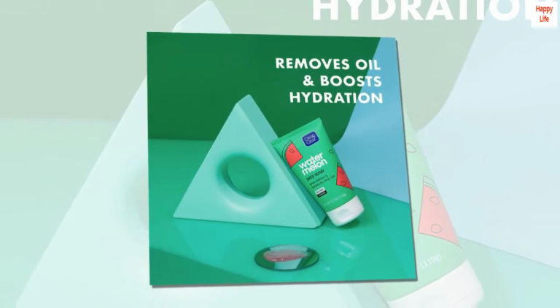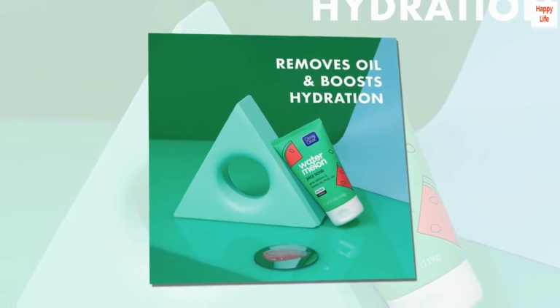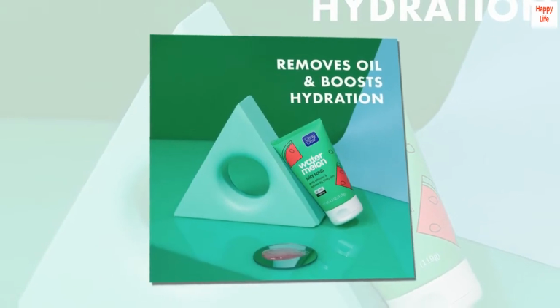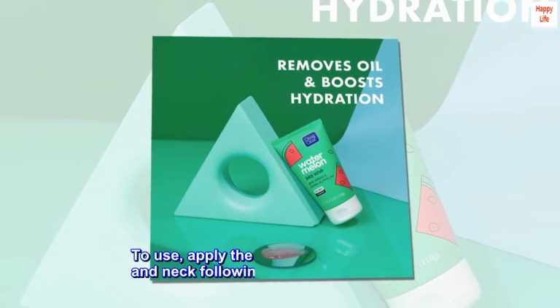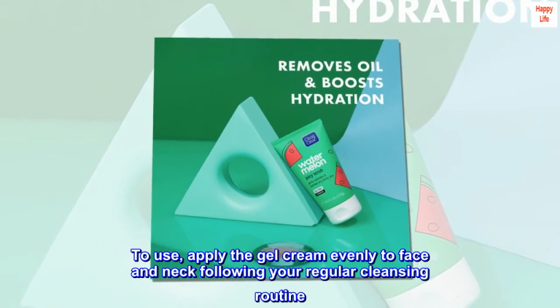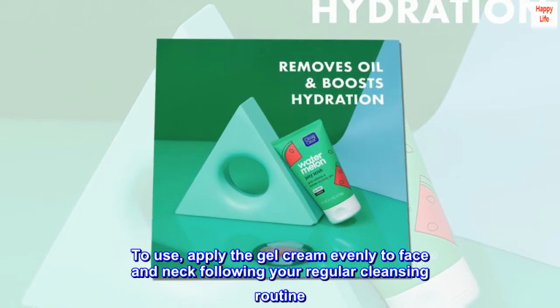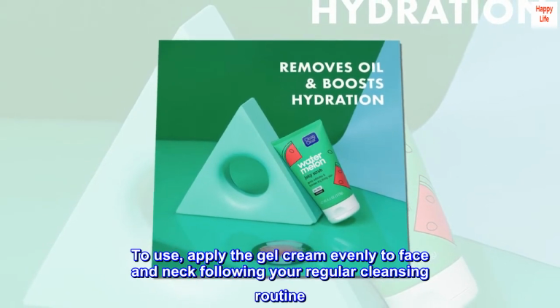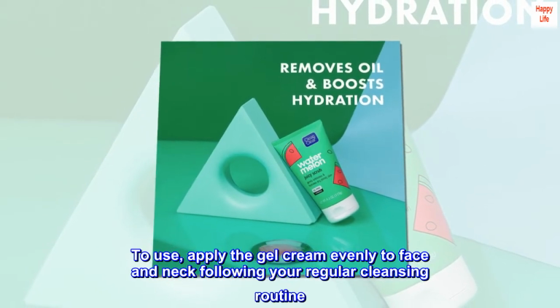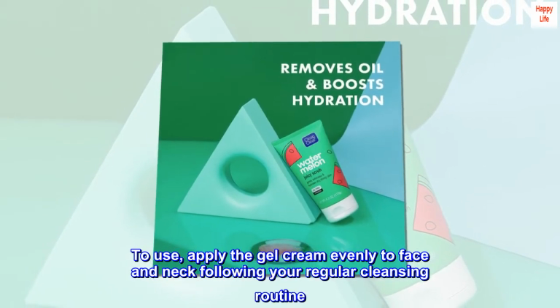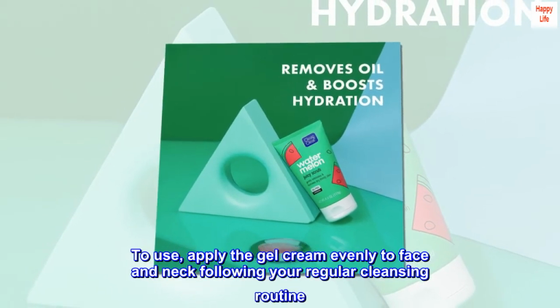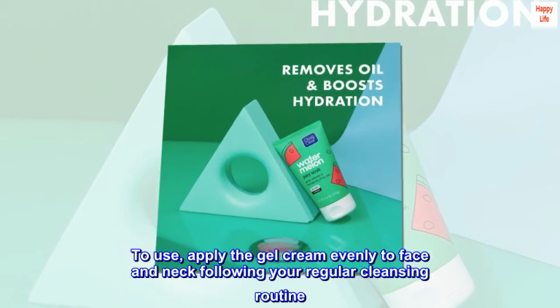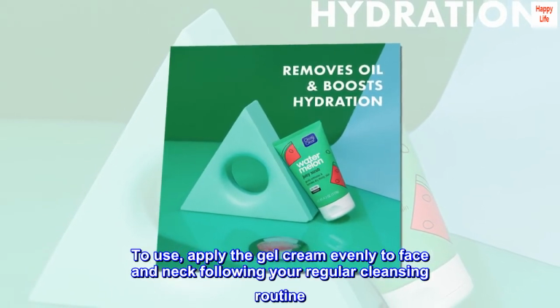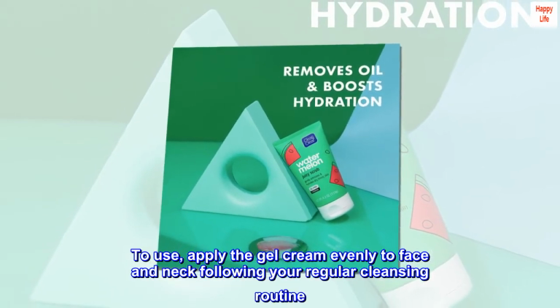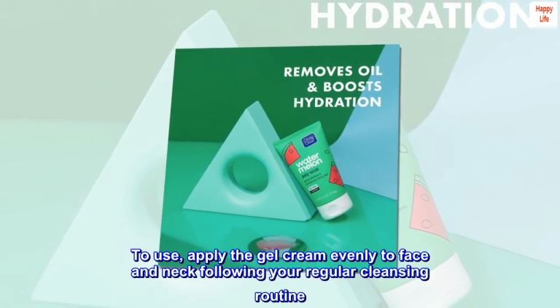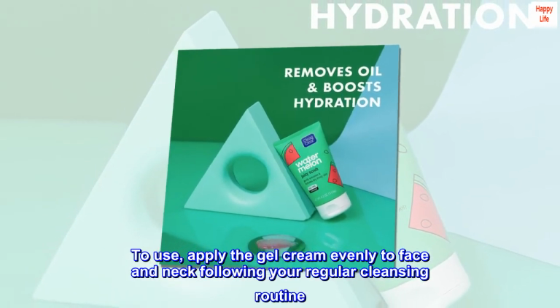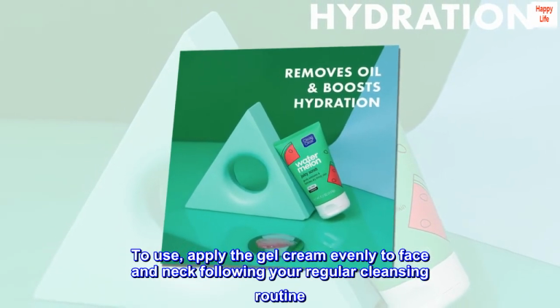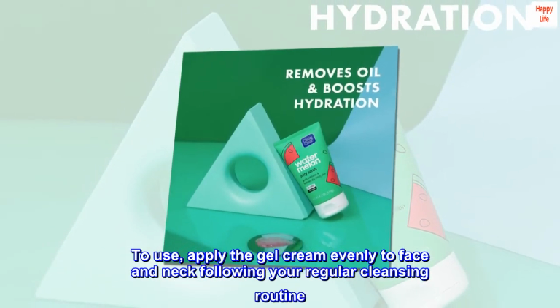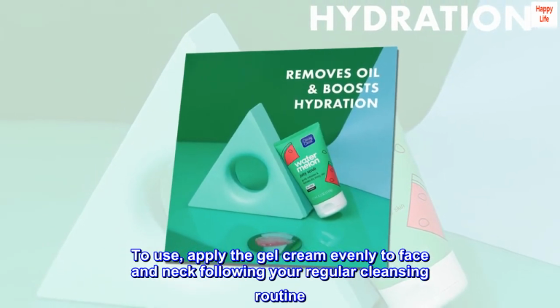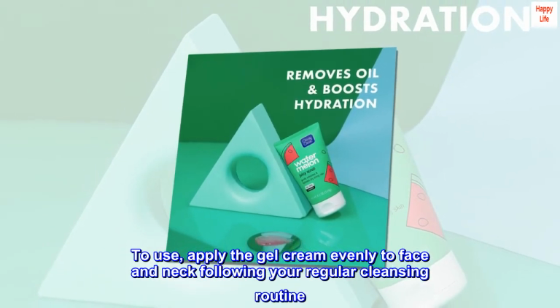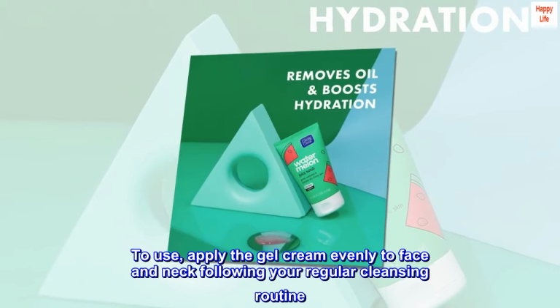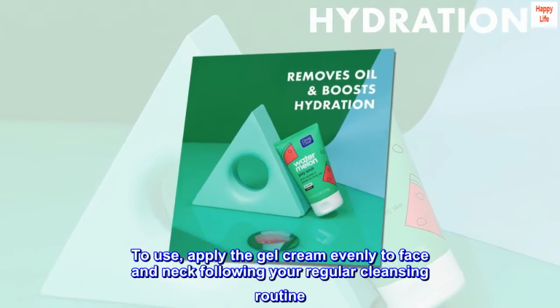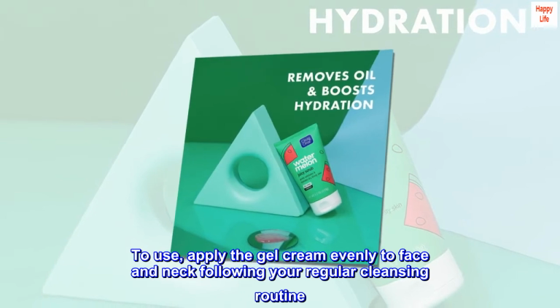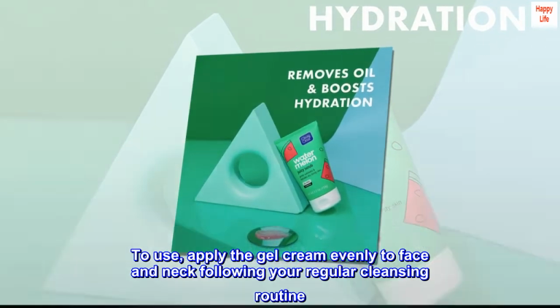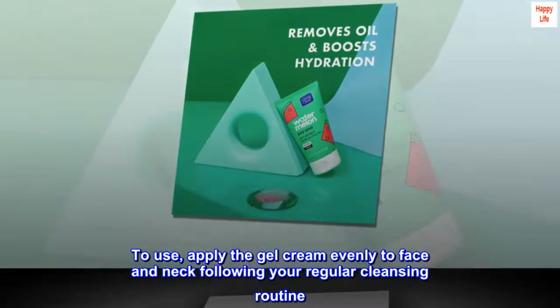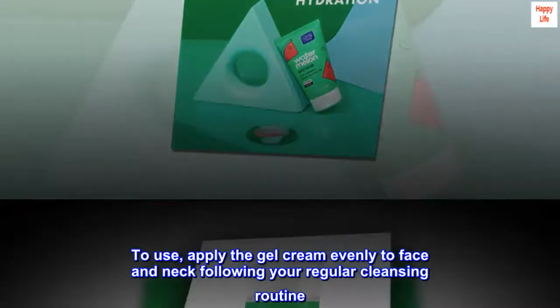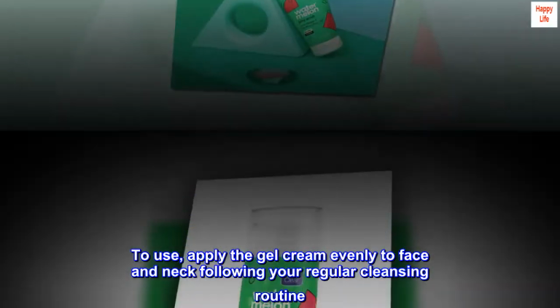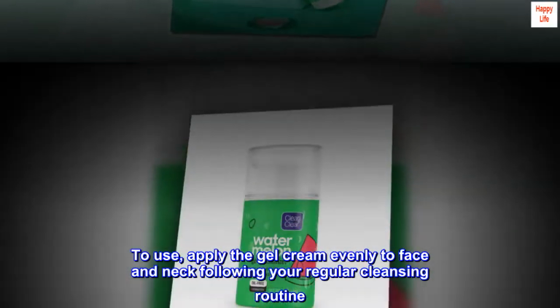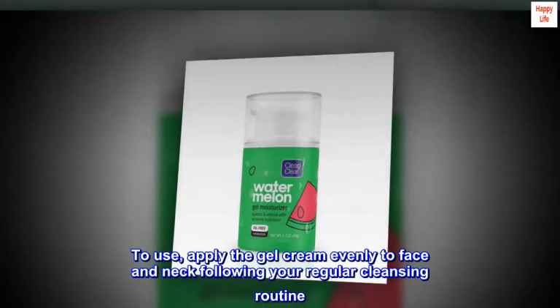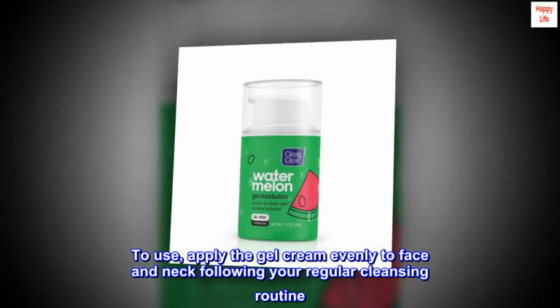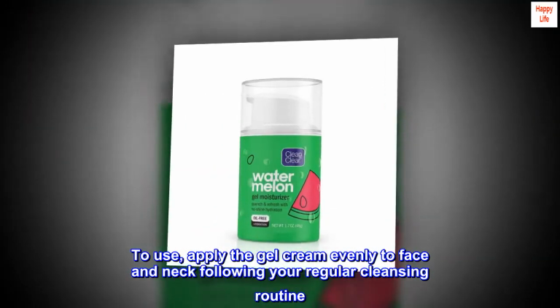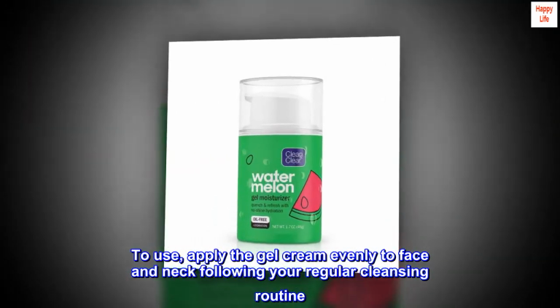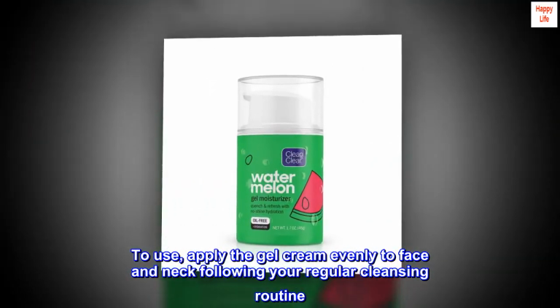To use, apply the gel cream evenly to face and neck following your regular cleansing routine.